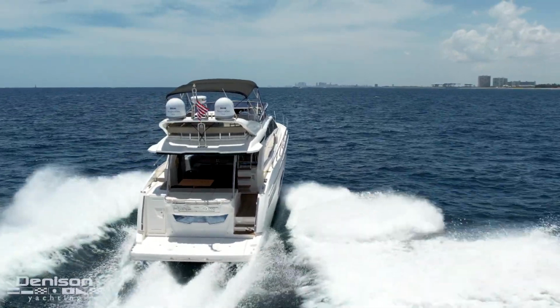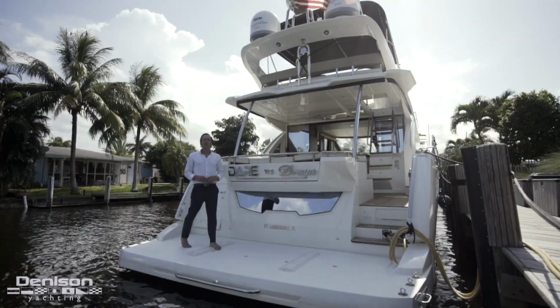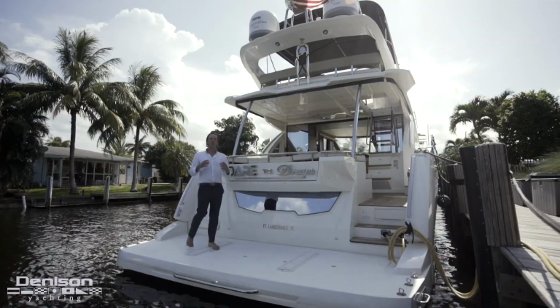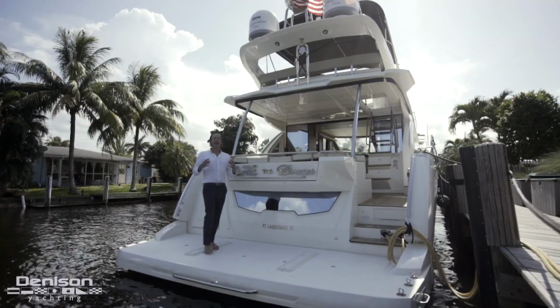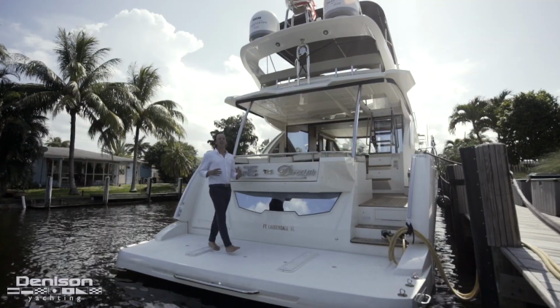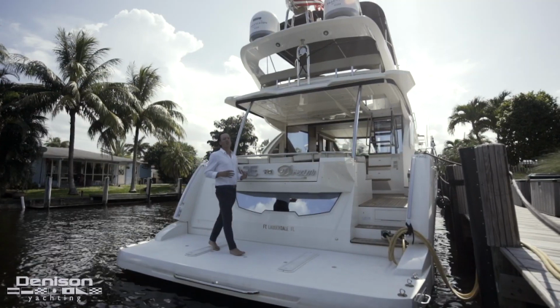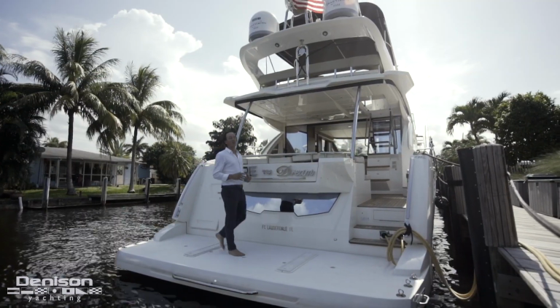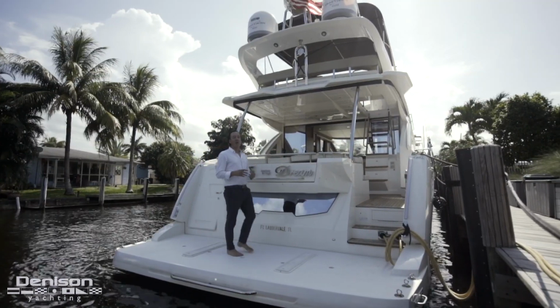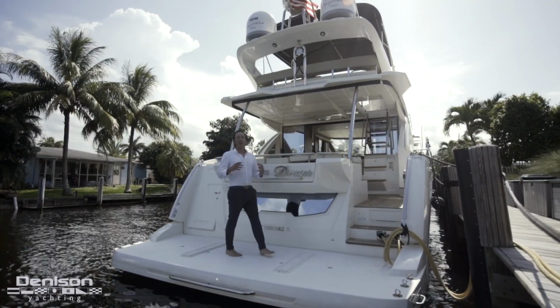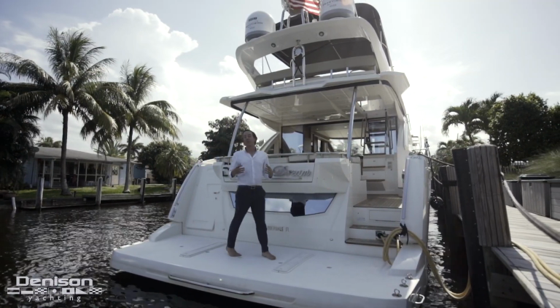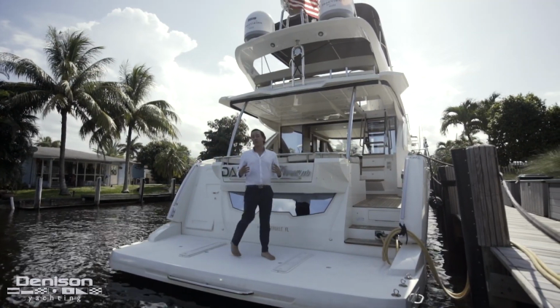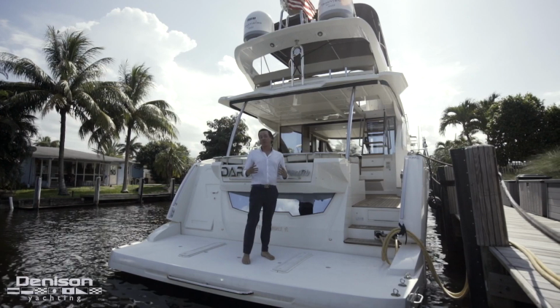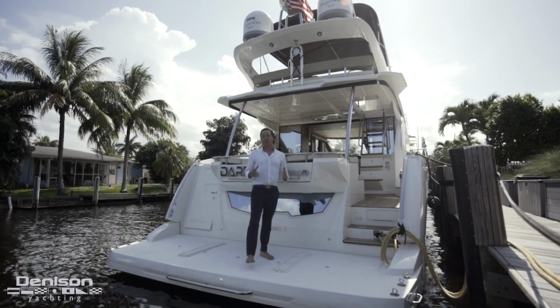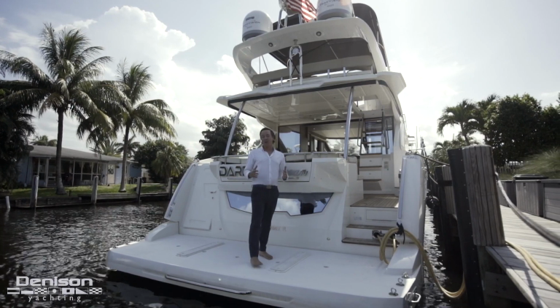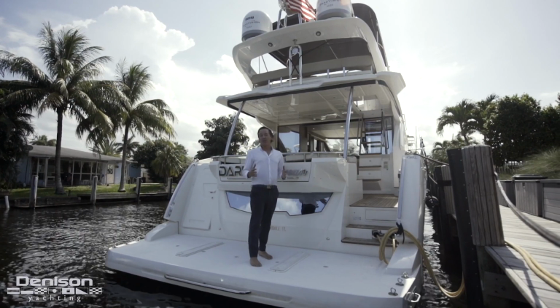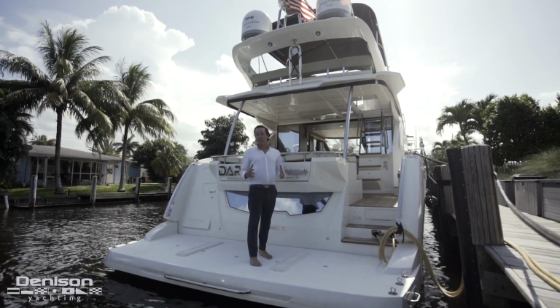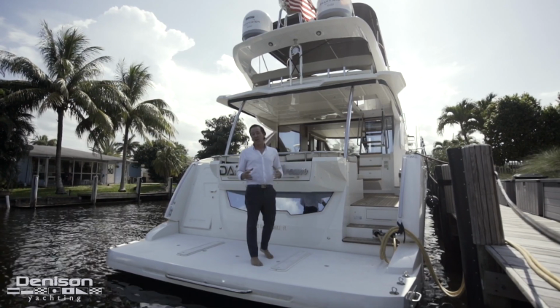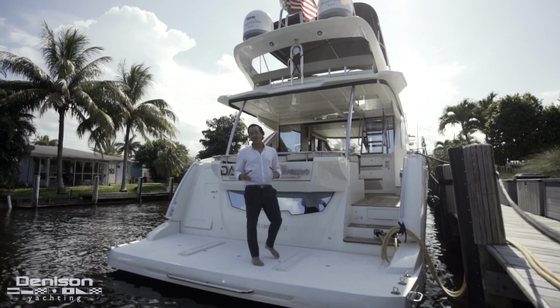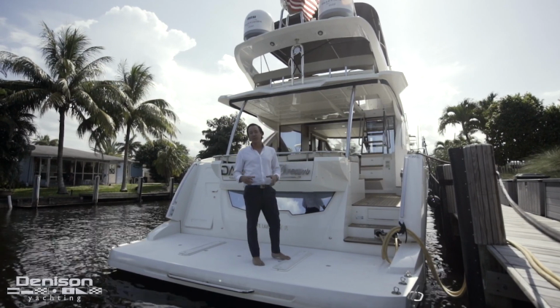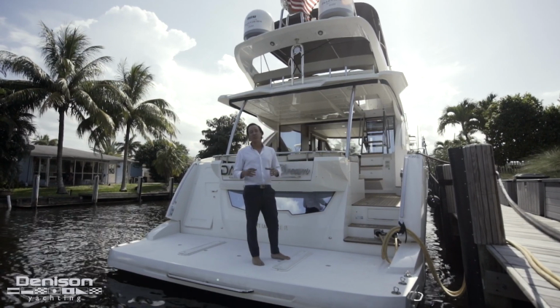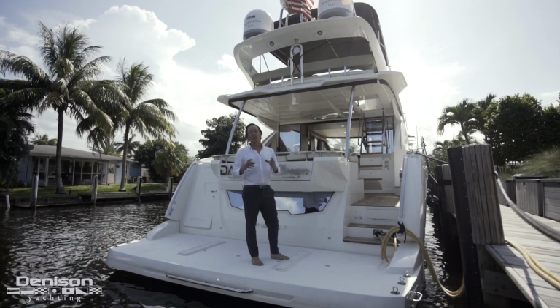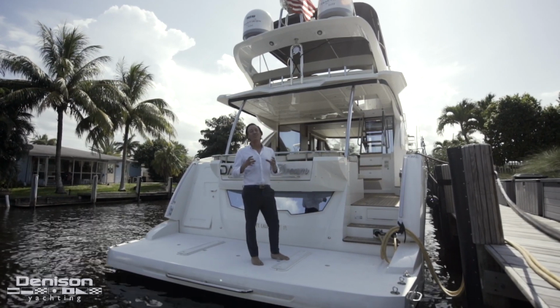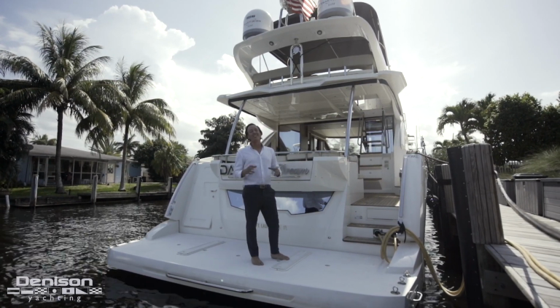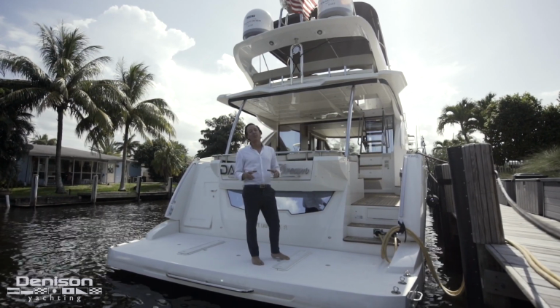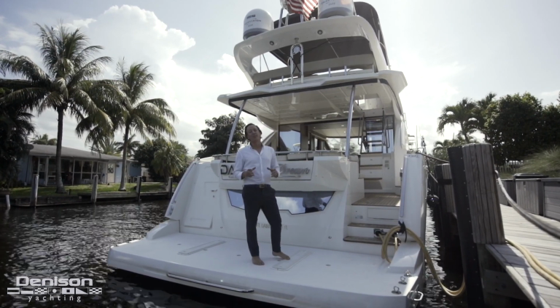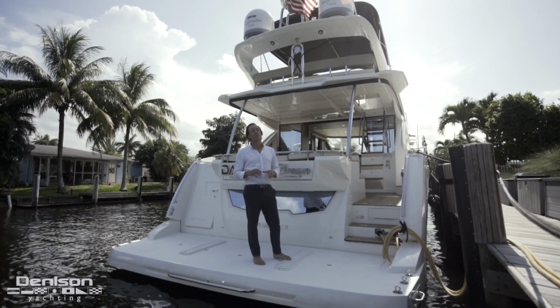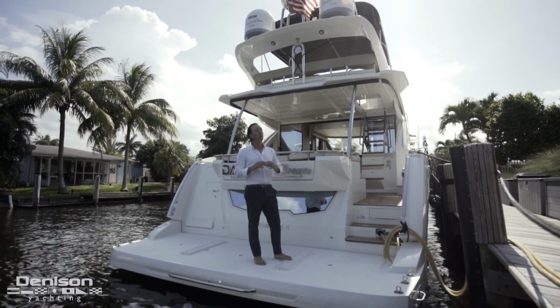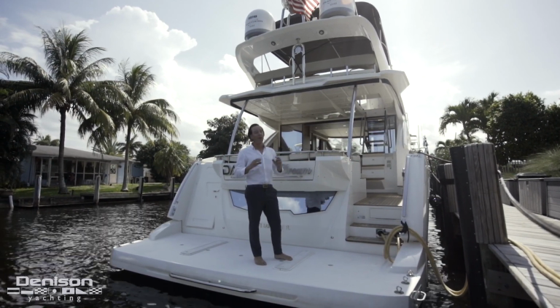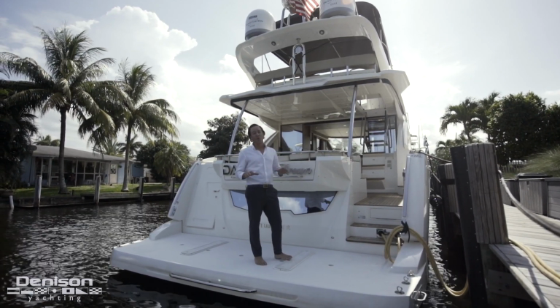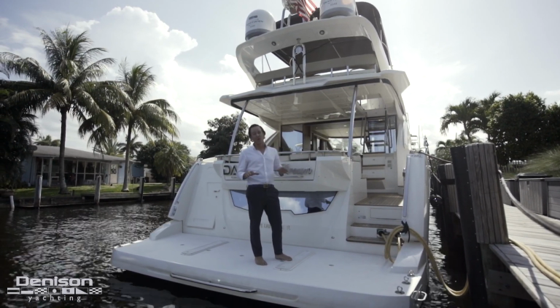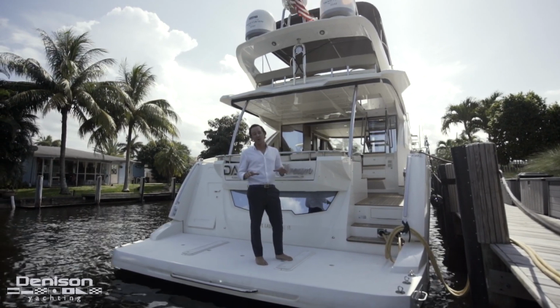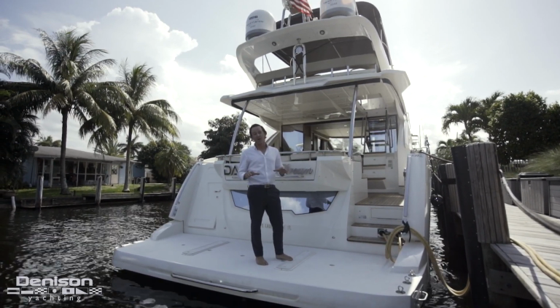So on the back deck here we've got a lot of traditional stuff you're going to find on most yachts, but there's some subtle details that made this way more well thought out.